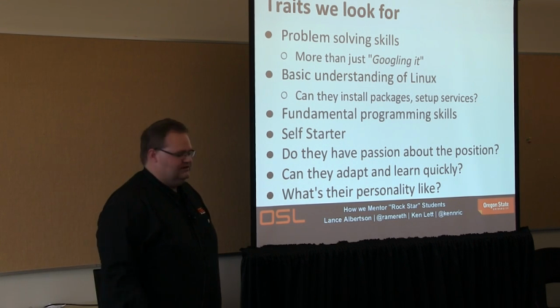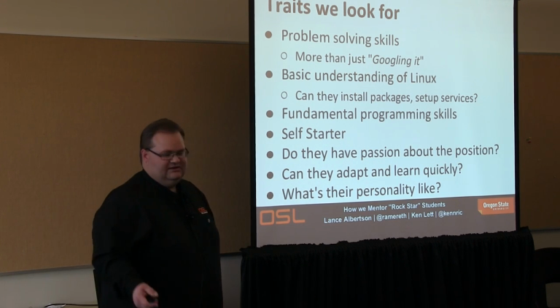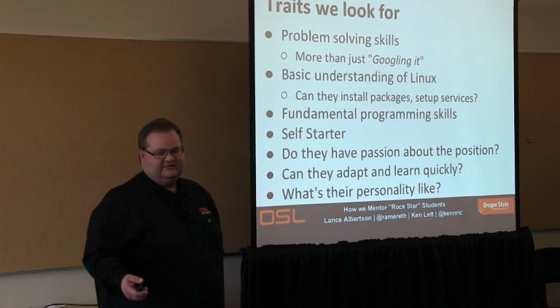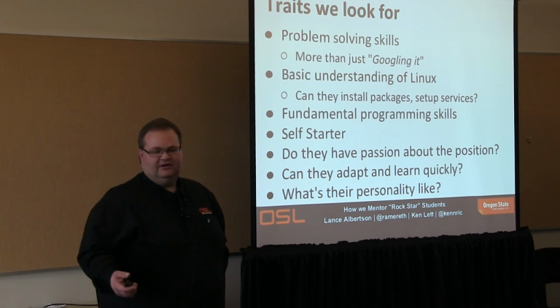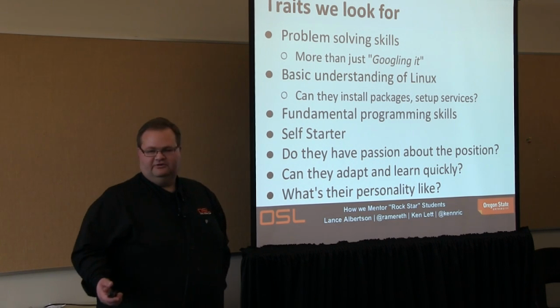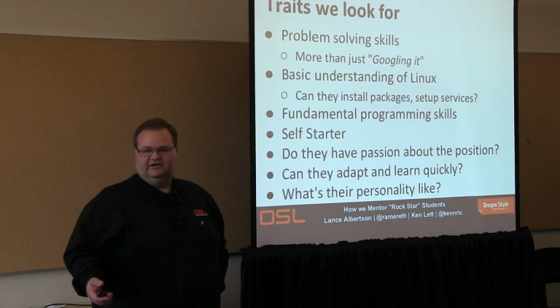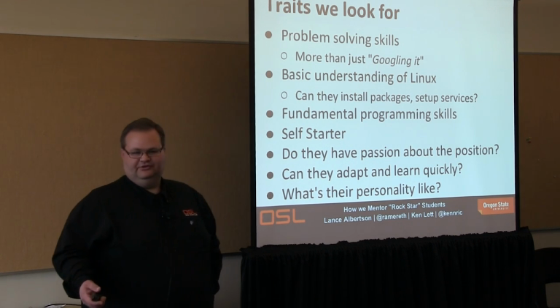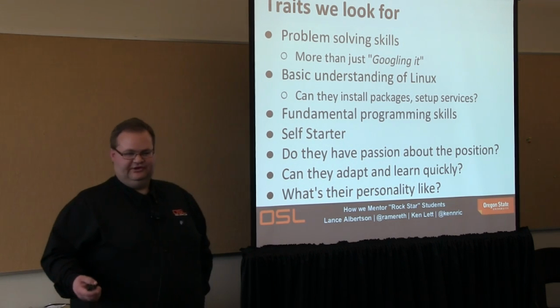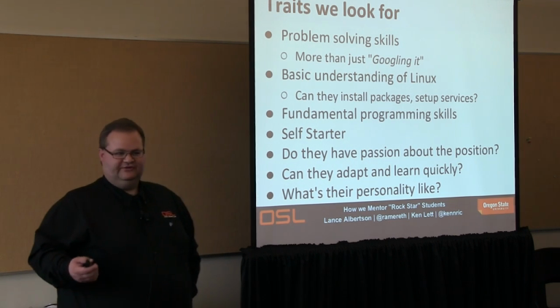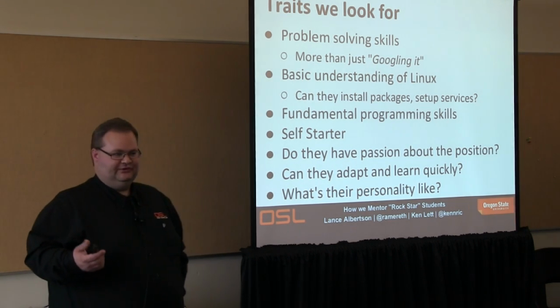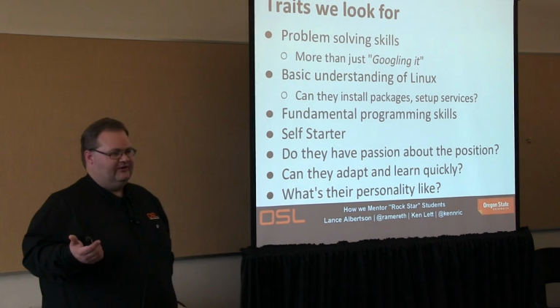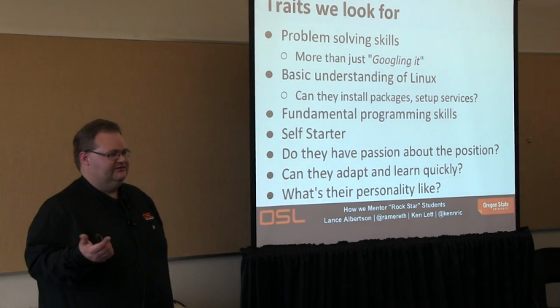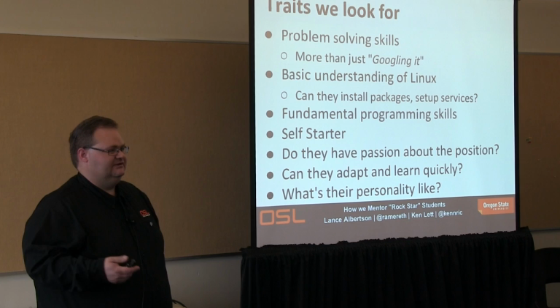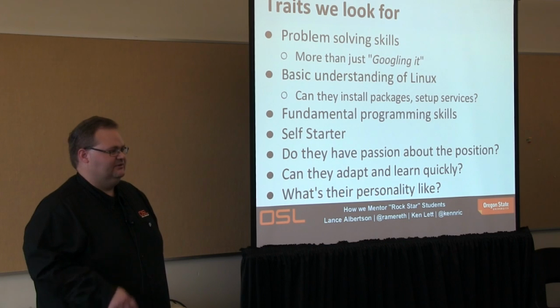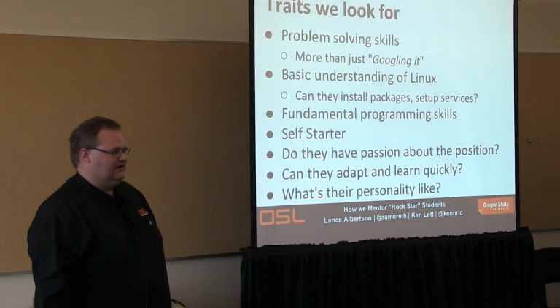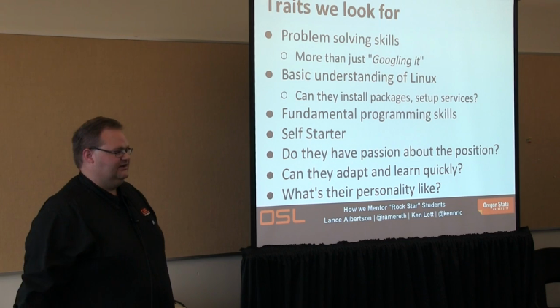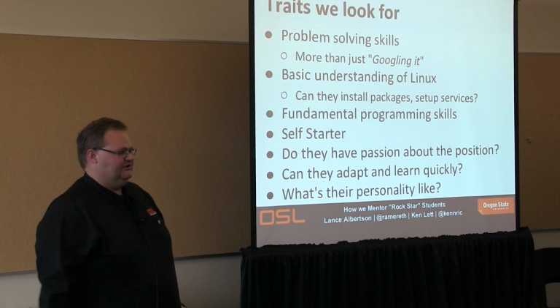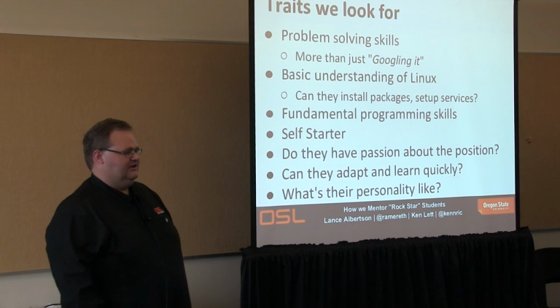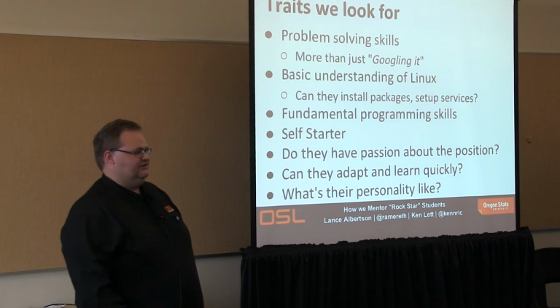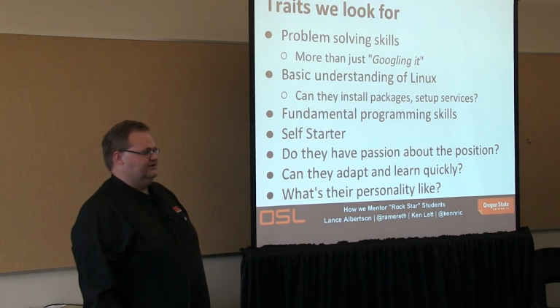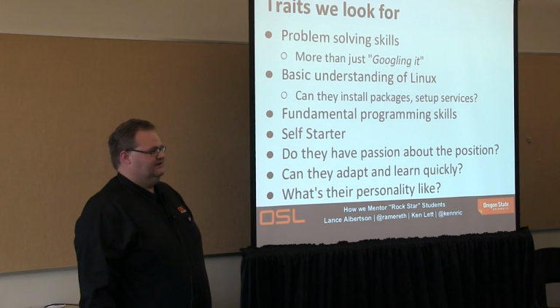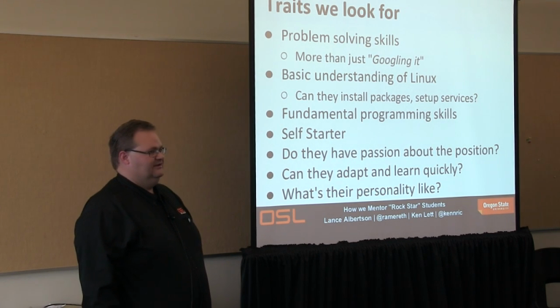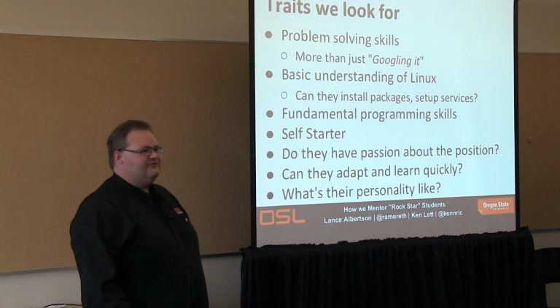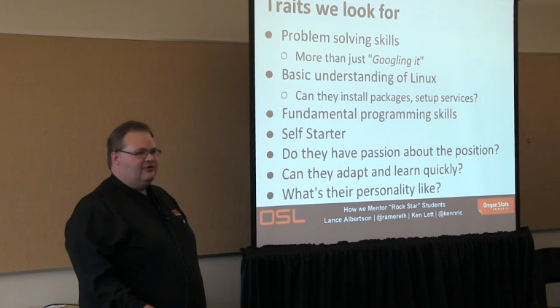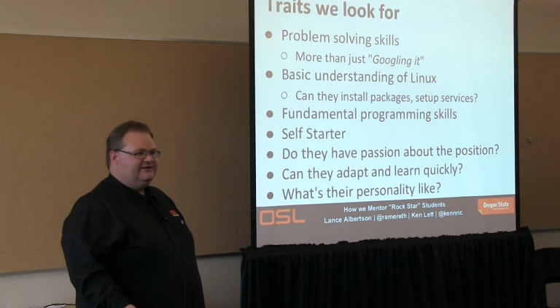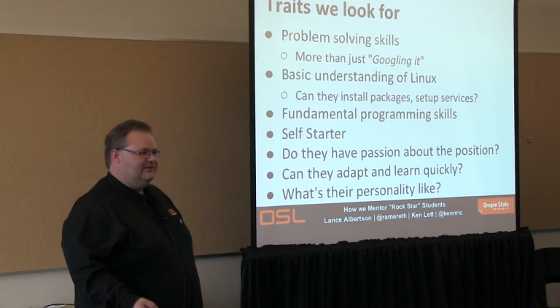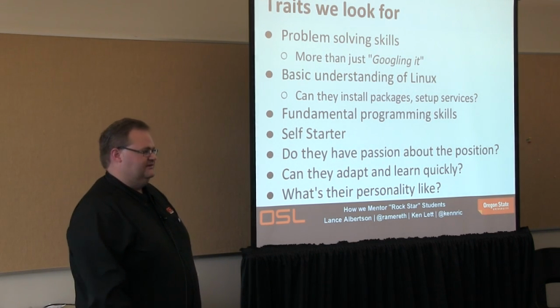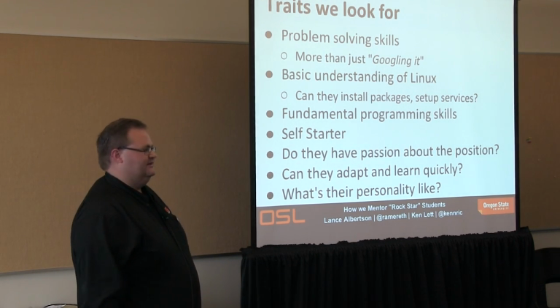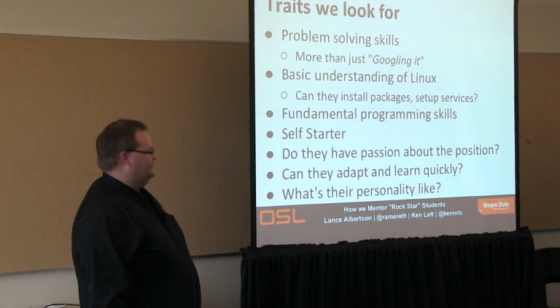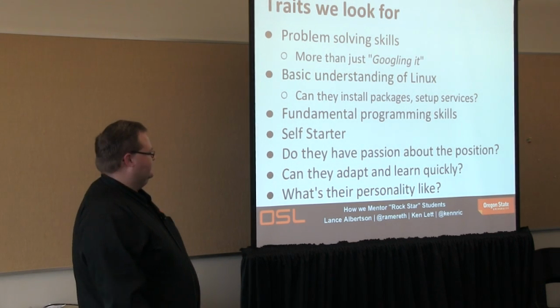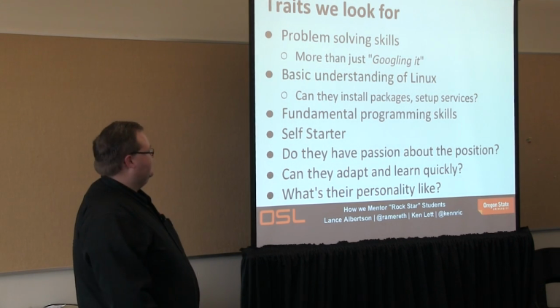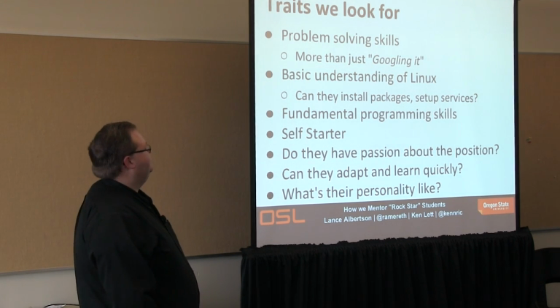We have a pretty intense ticket queue on the system side and a number of dev projects, so they need to be able to get involved in a lot of different projects and think on their feet. We look for students with a really good personality, people who really fit the job and the lab. It's kind of hard to tell during an interview, but we have a variety of ways of figuring that out.